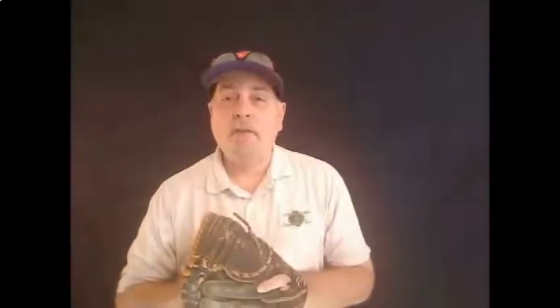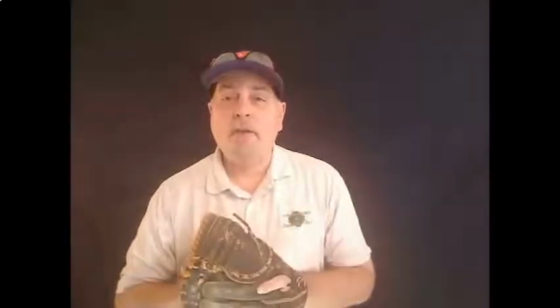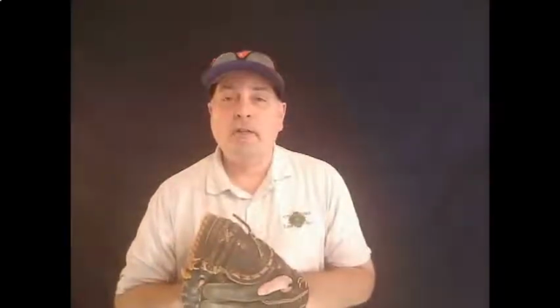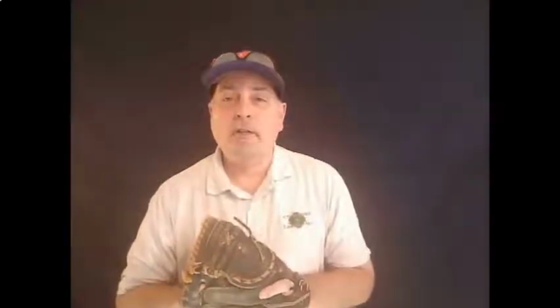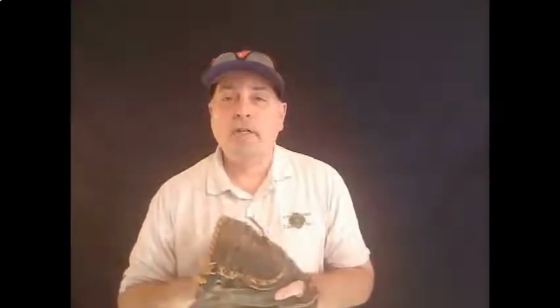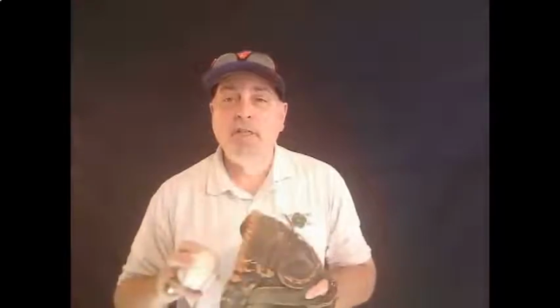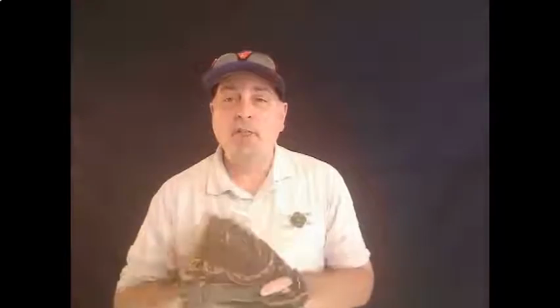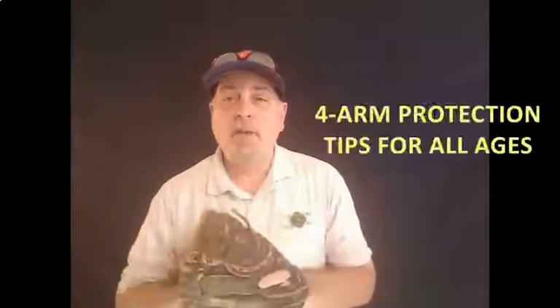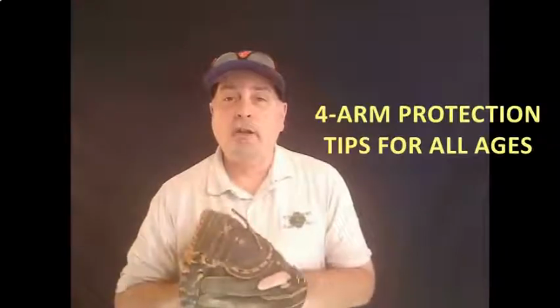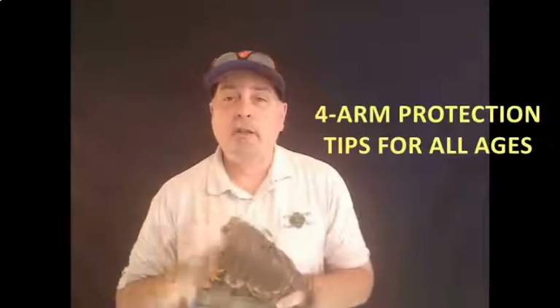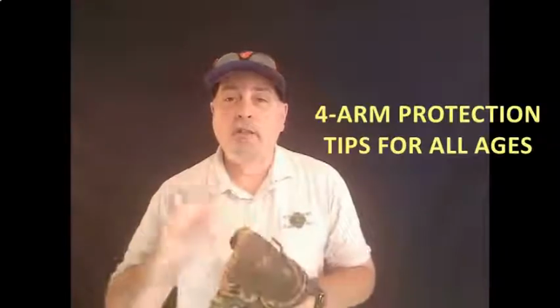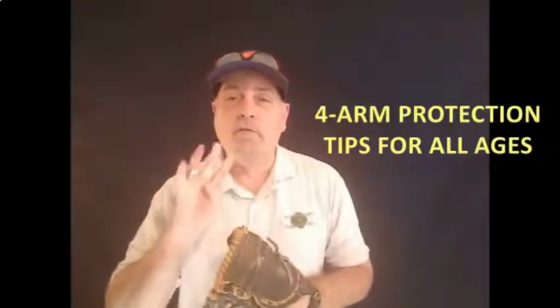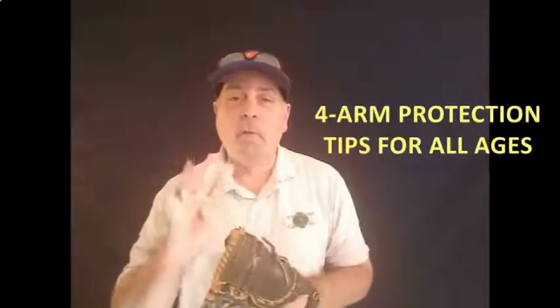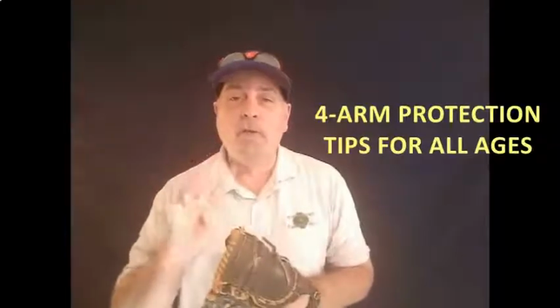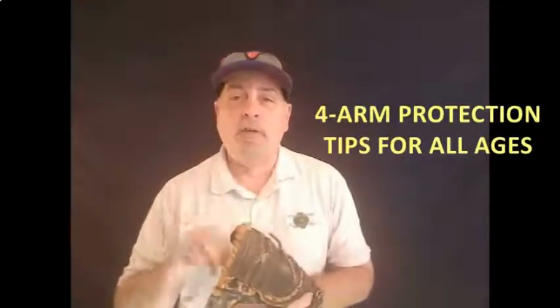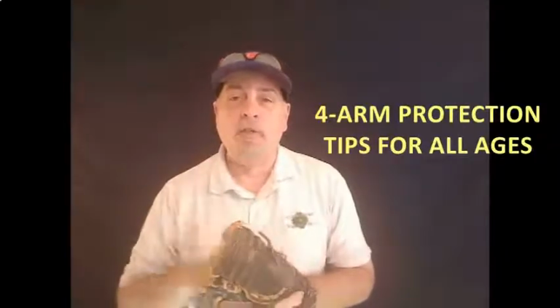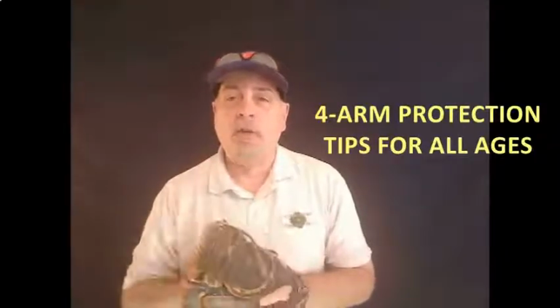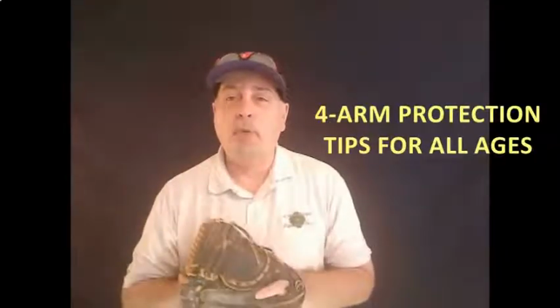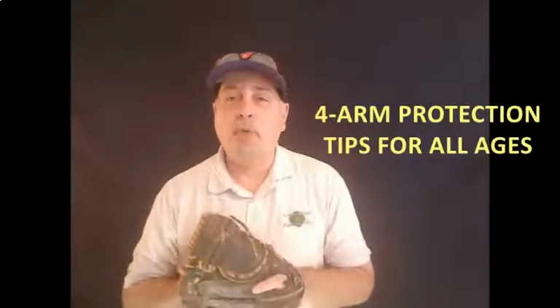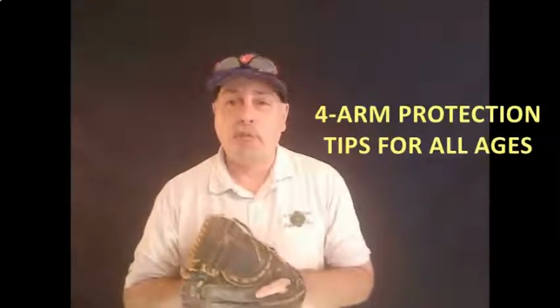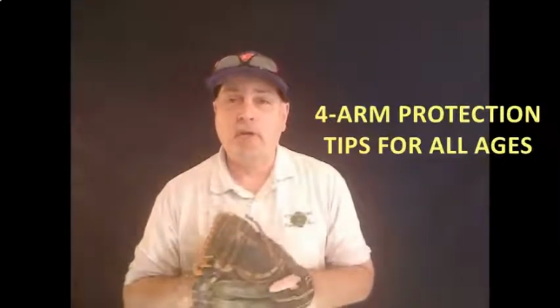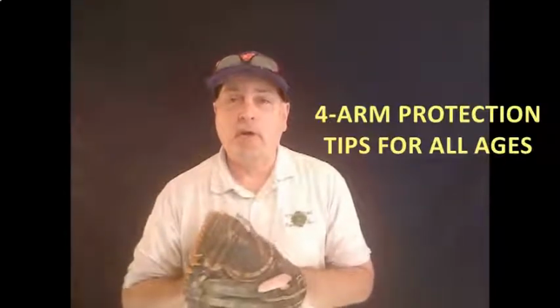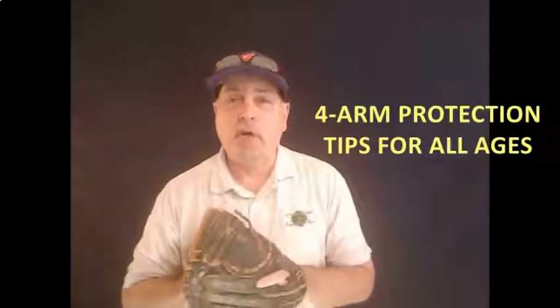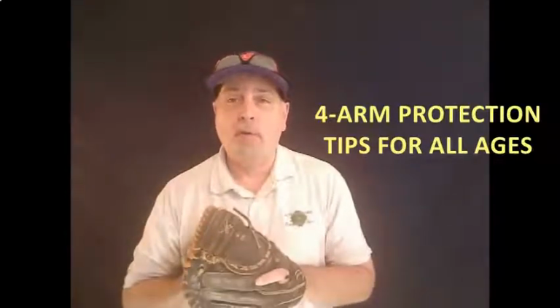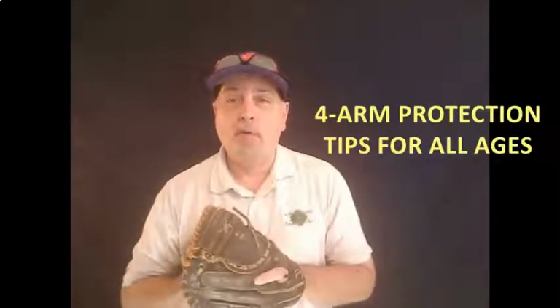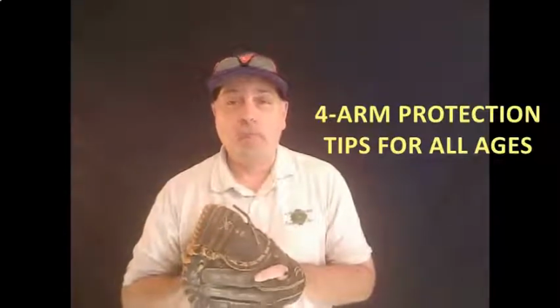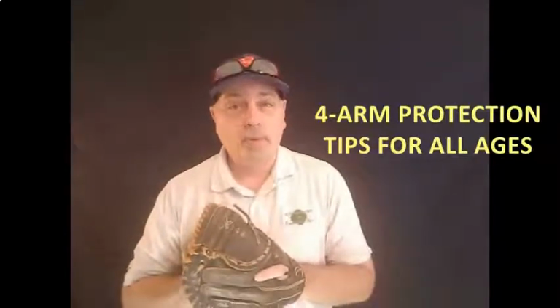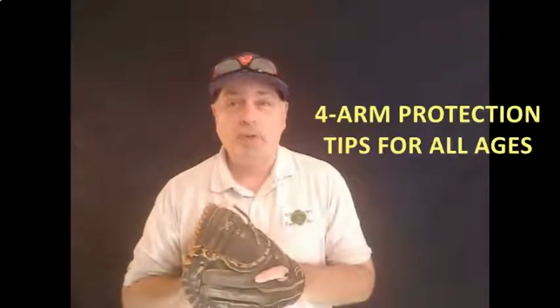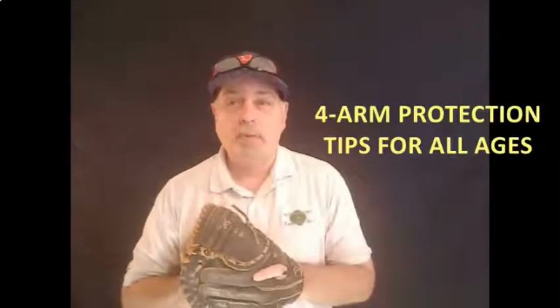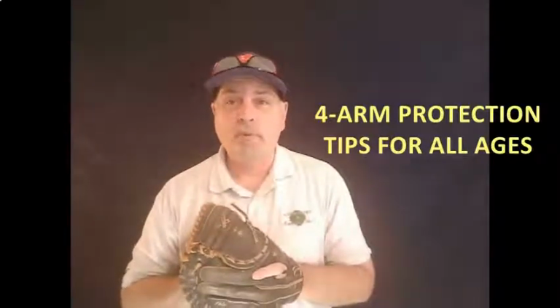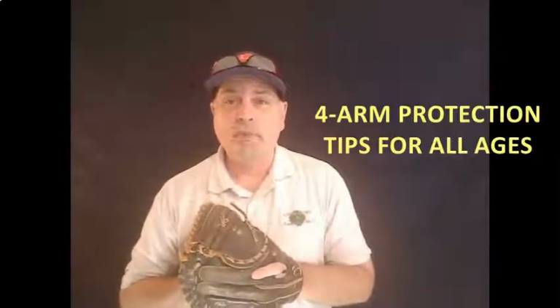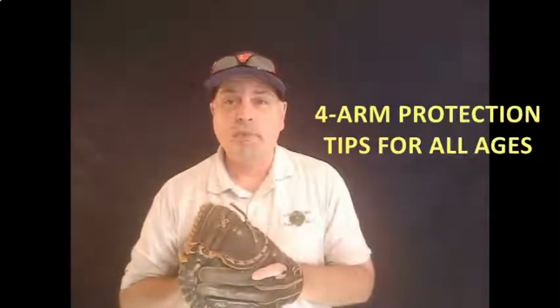Thanks, Ron, for the great introduction. Let's jump right into the four things that are going to help you protect your arm — your player's arm — this season.